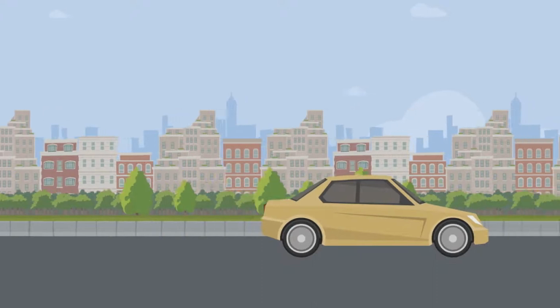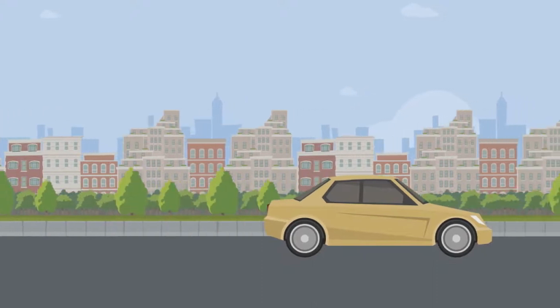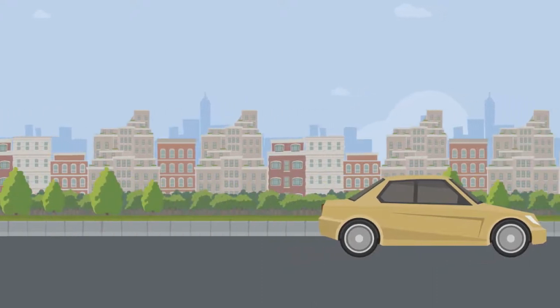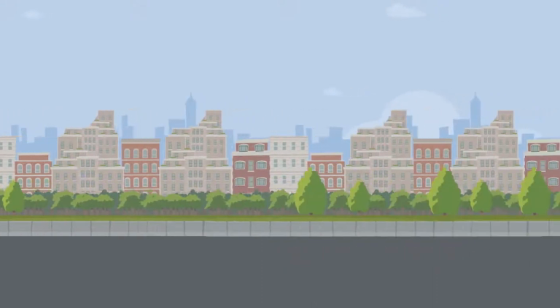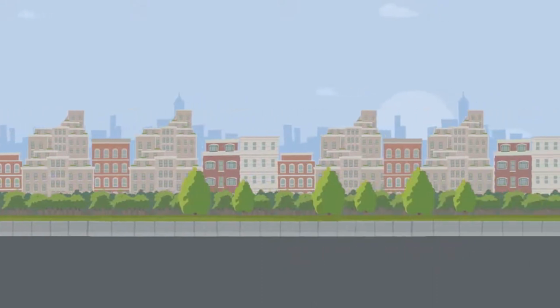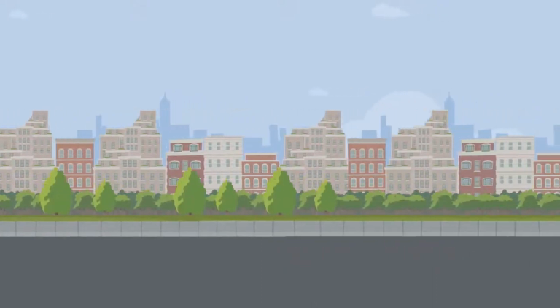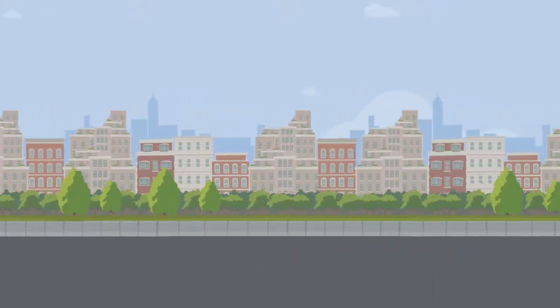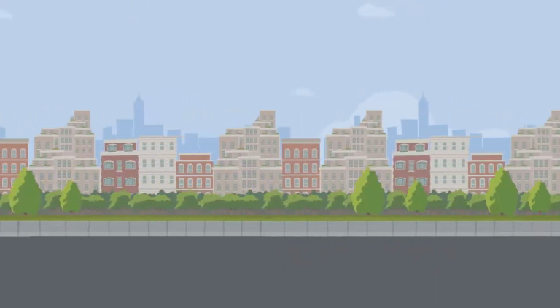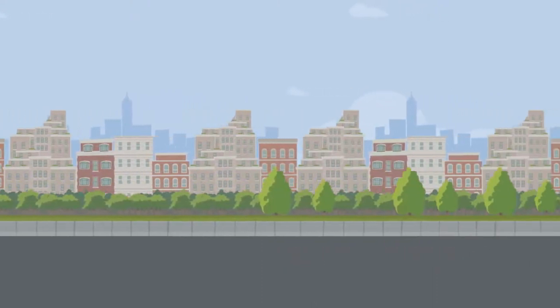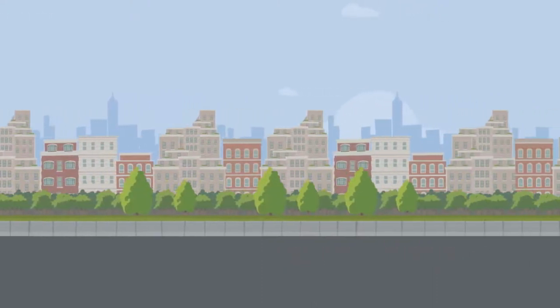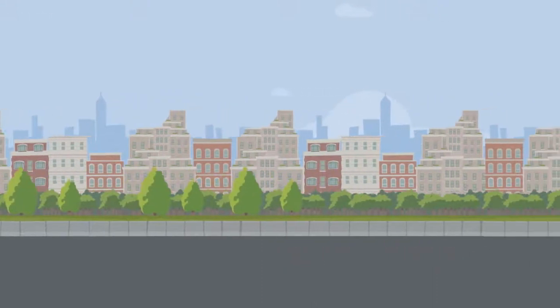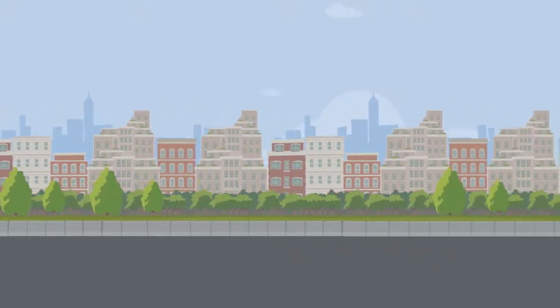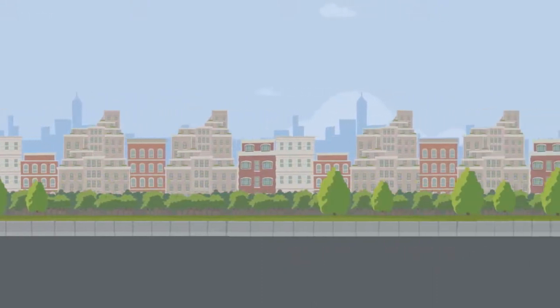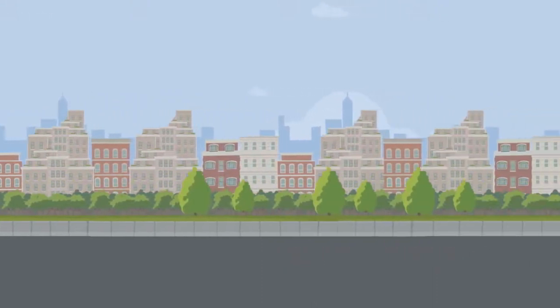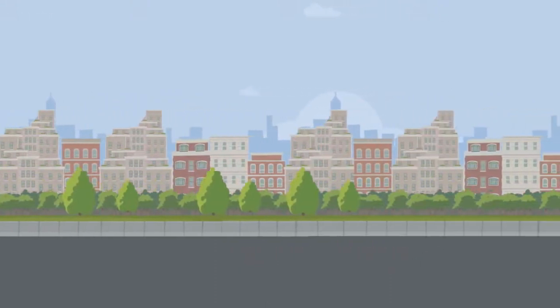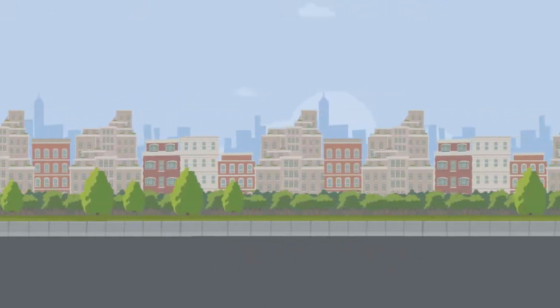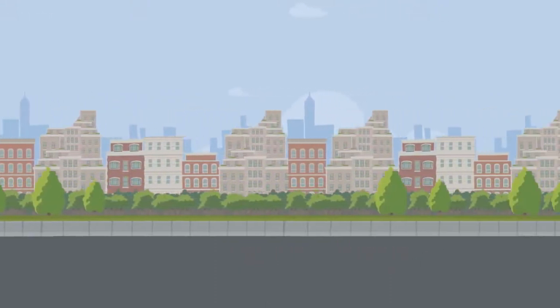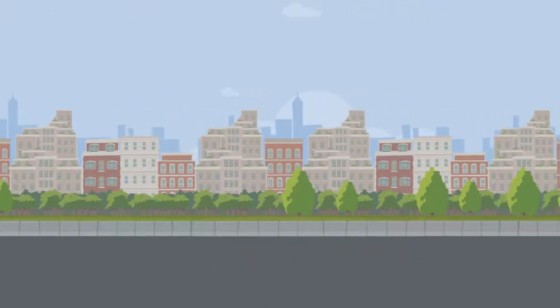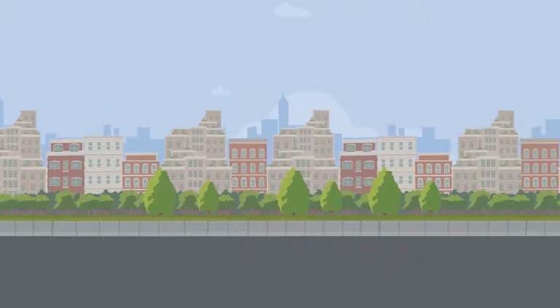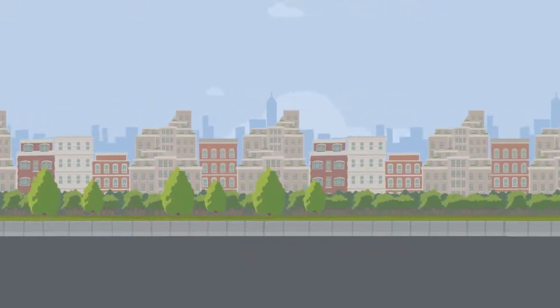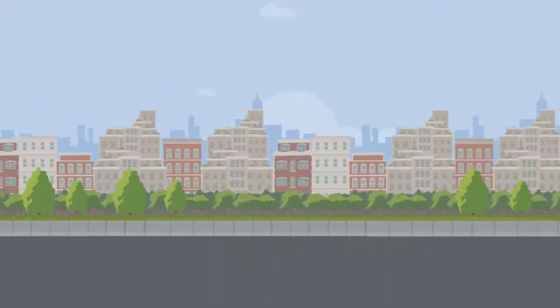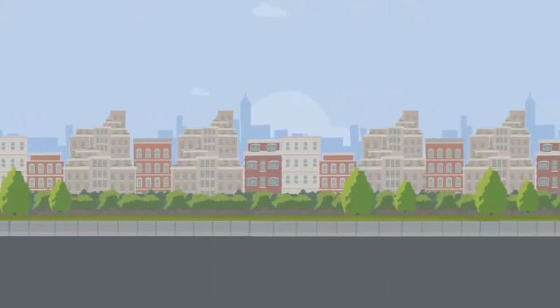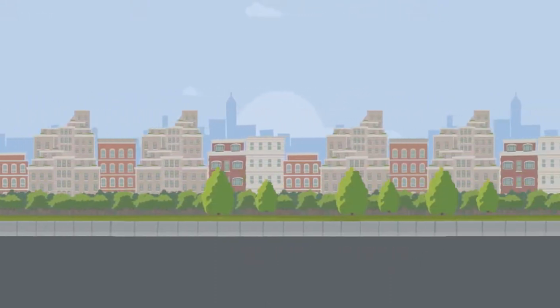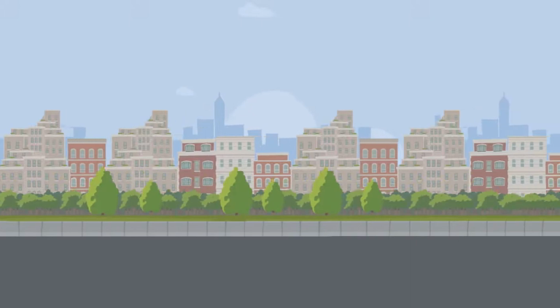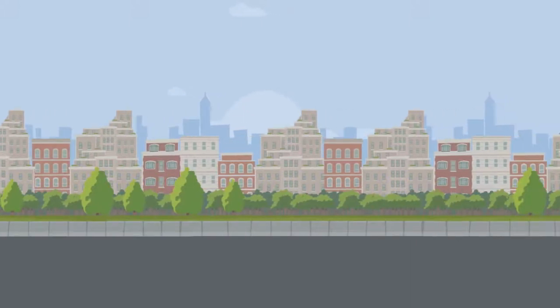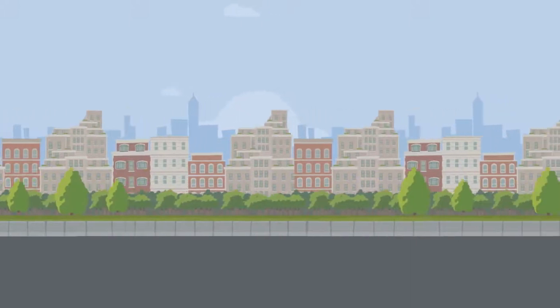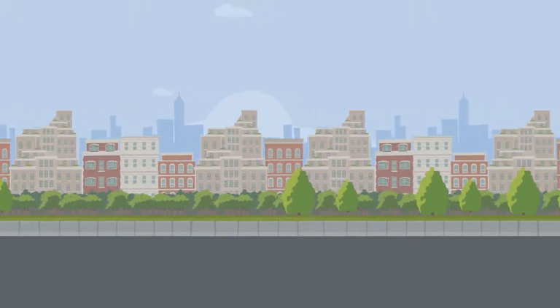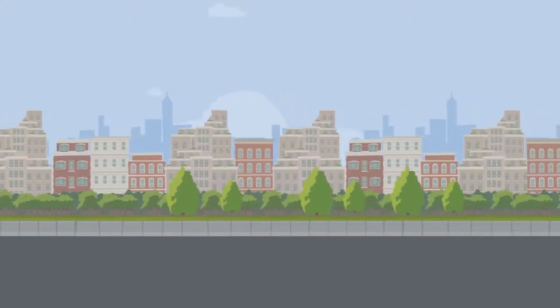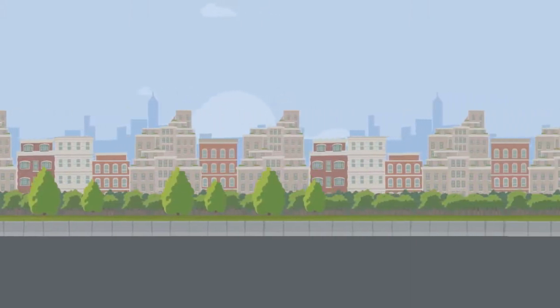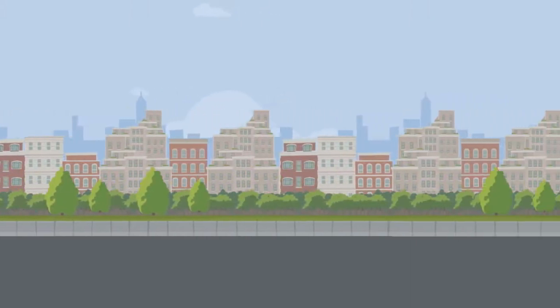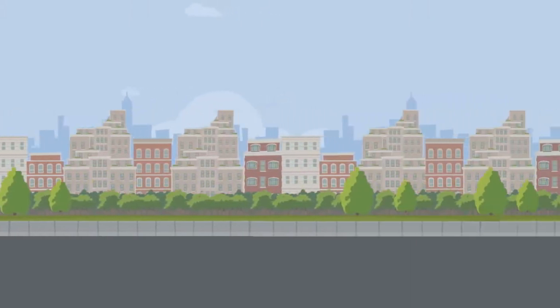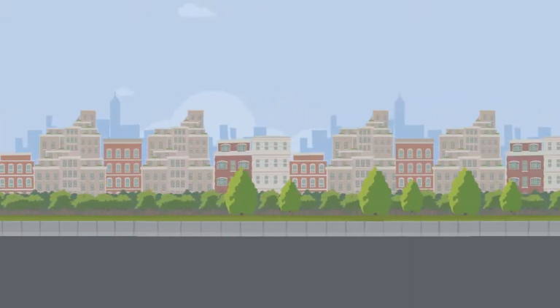SOHAR International's mobile banking app enables you to conduct banking from the comfort and safety of your home. Fast, easy, and secure.